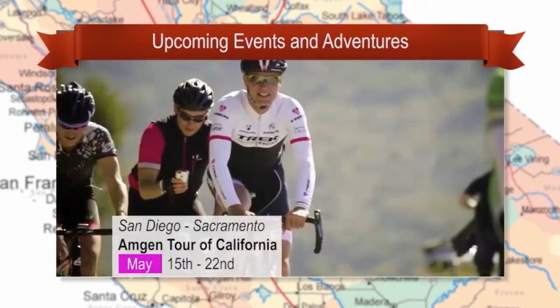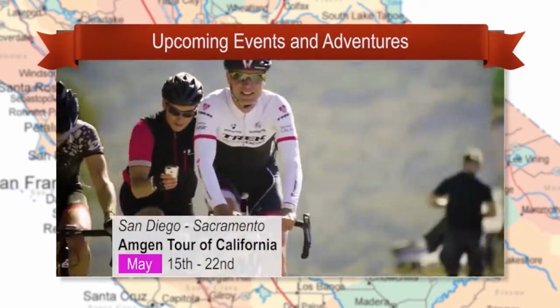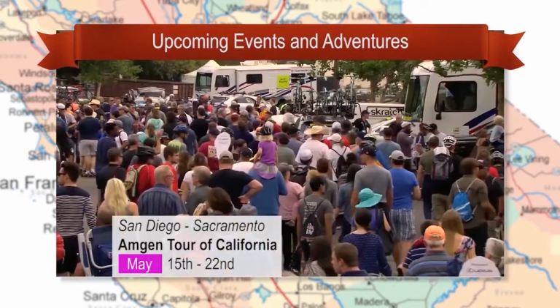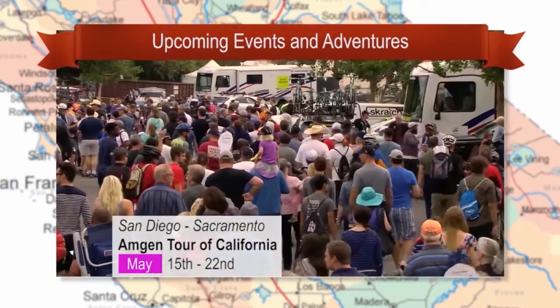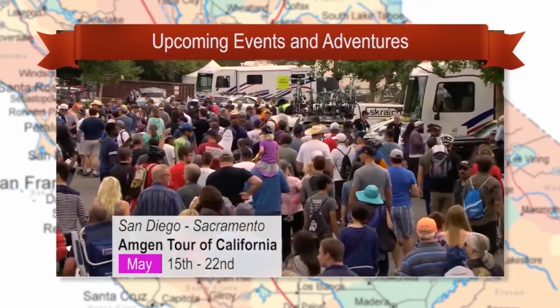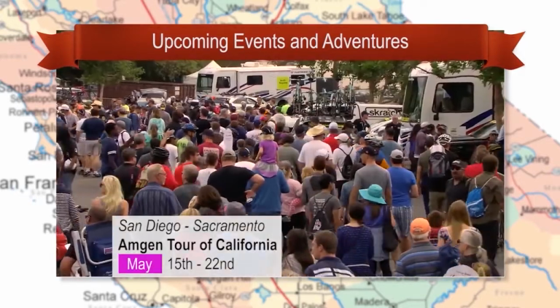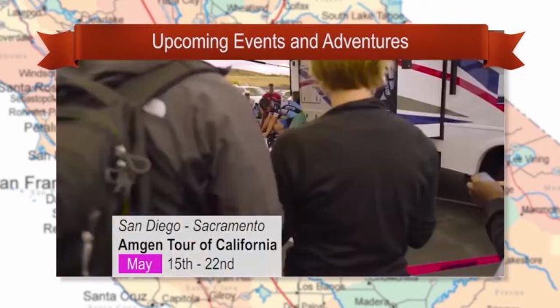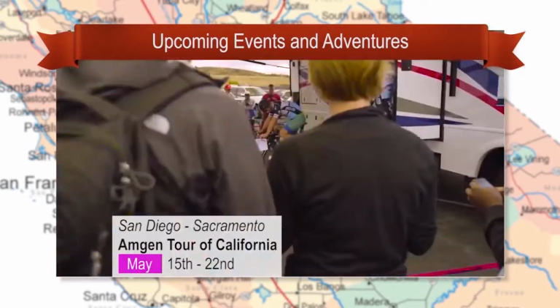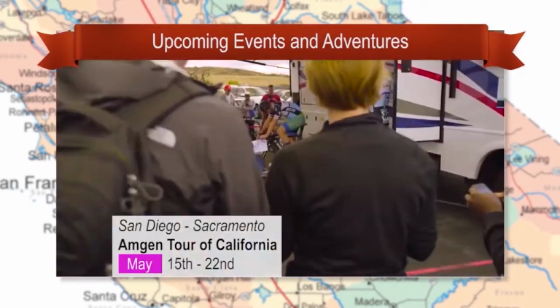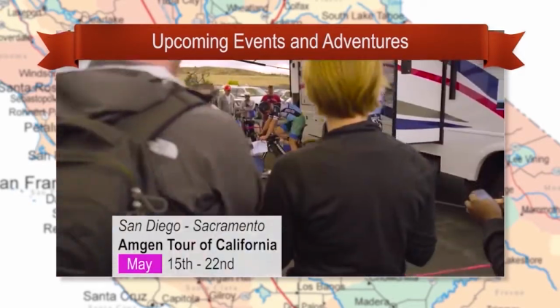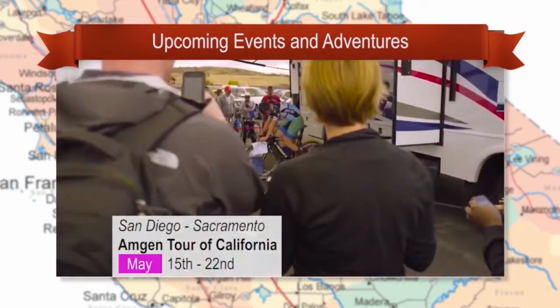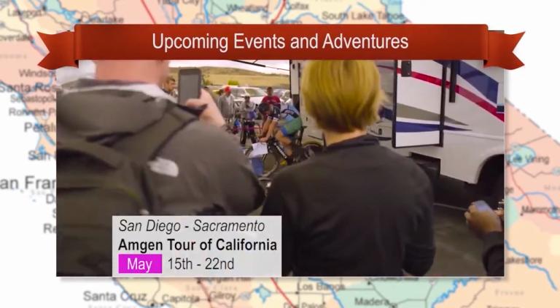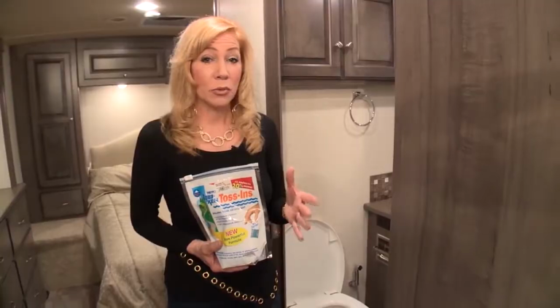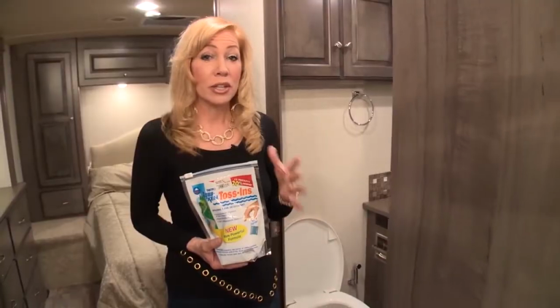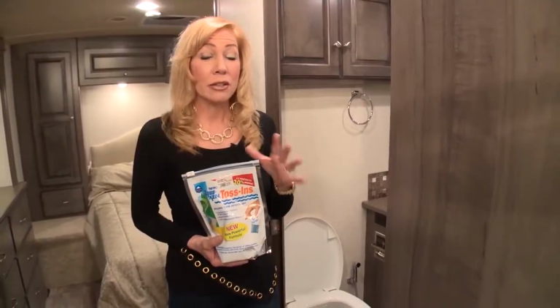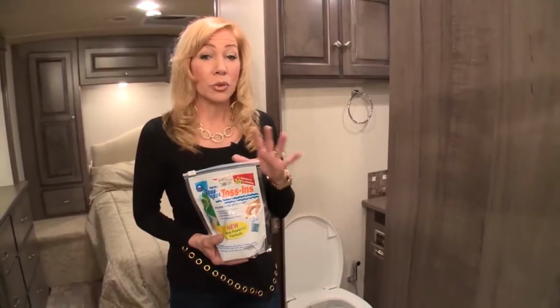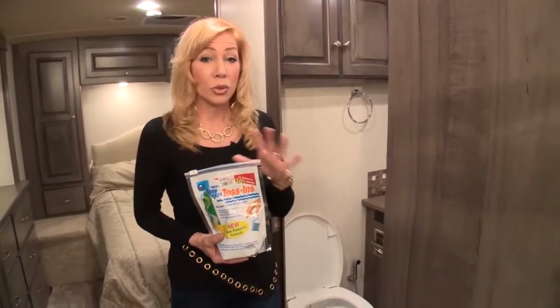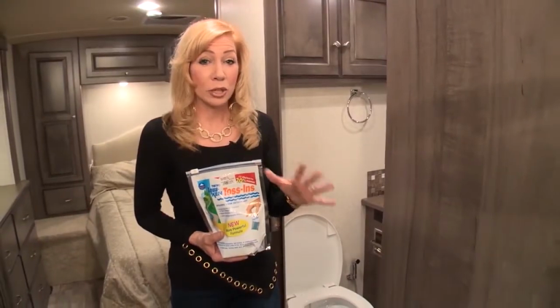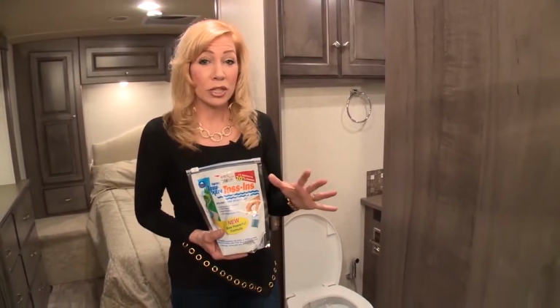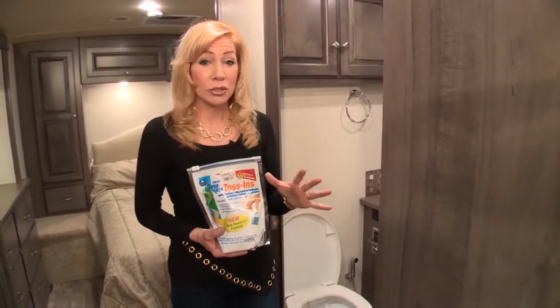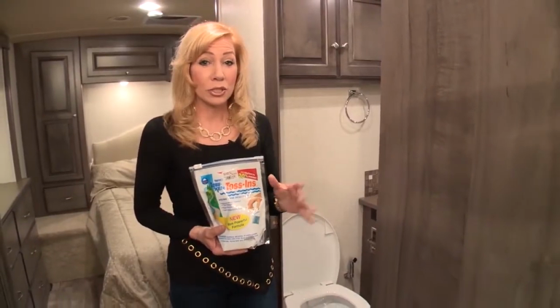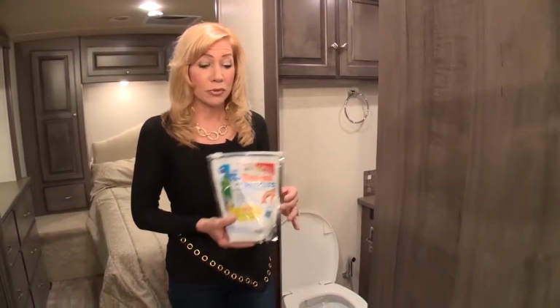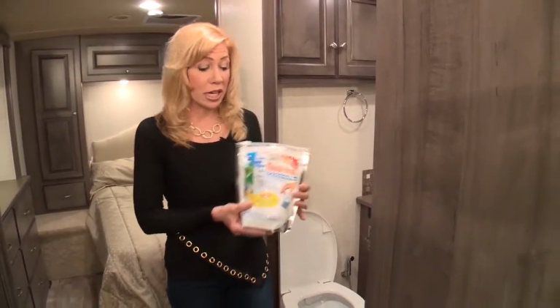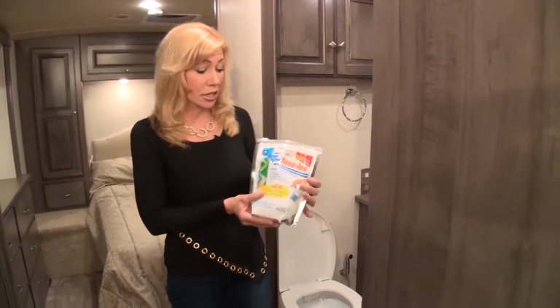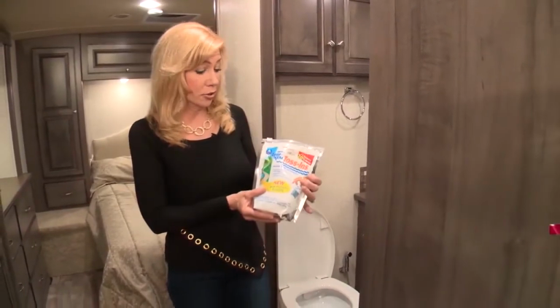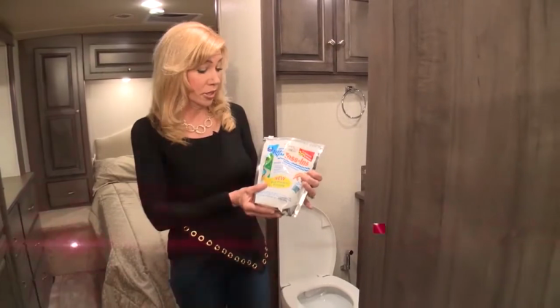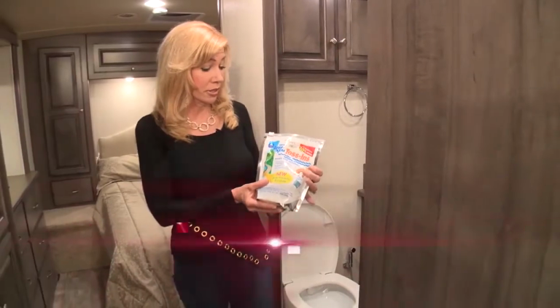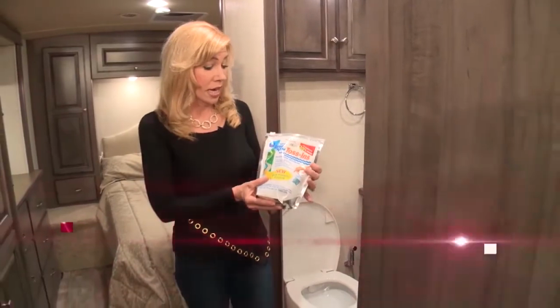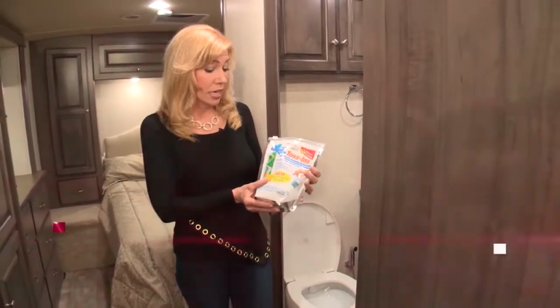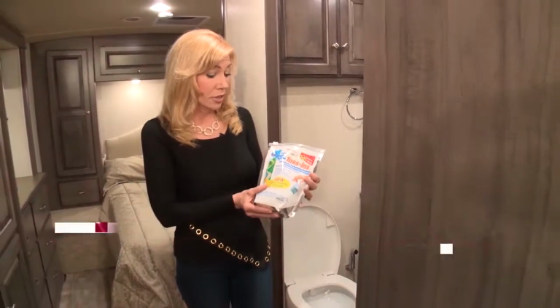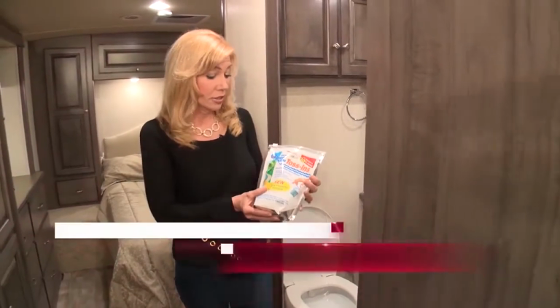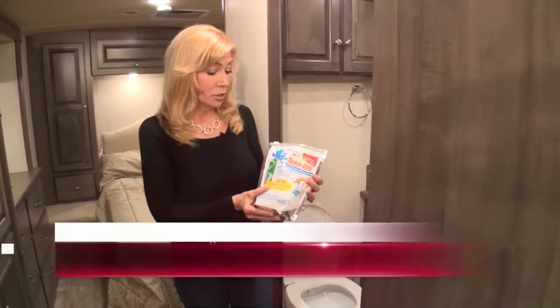Beginning with the 2016 Amgen Tour of California, from May 15th to 22nd. Well, there's a really great solution for that, and here it is.